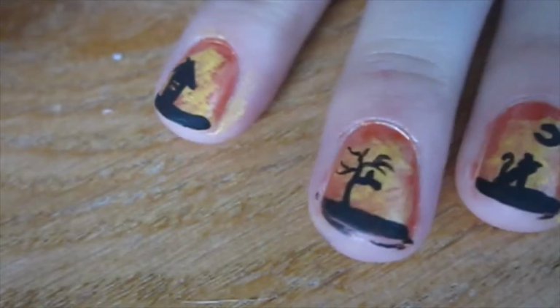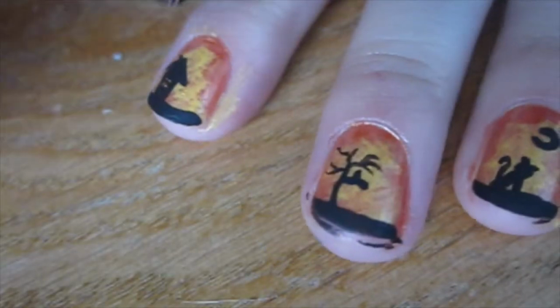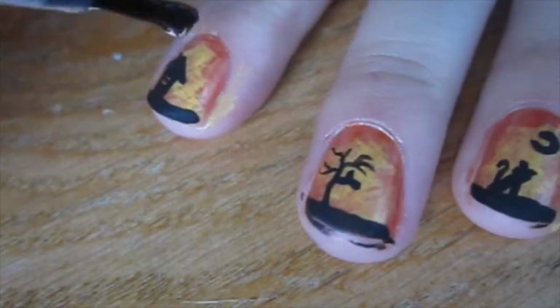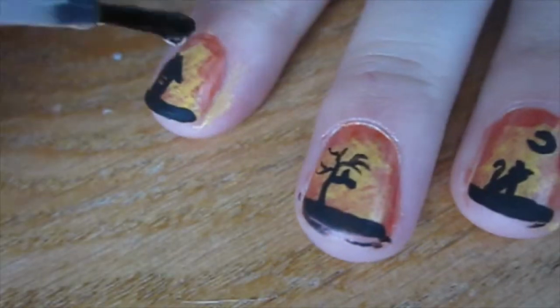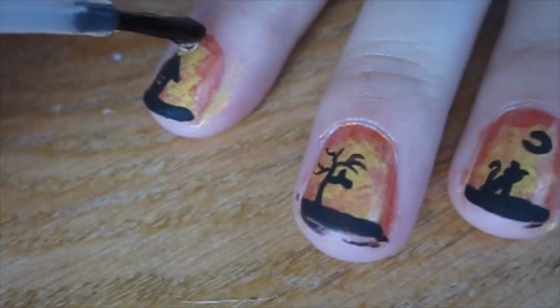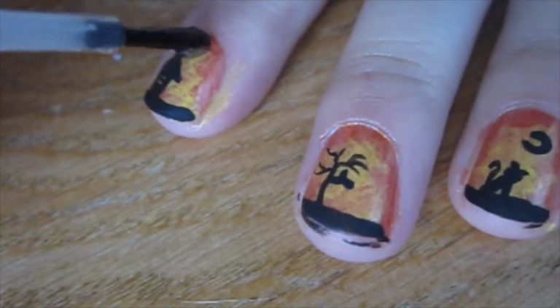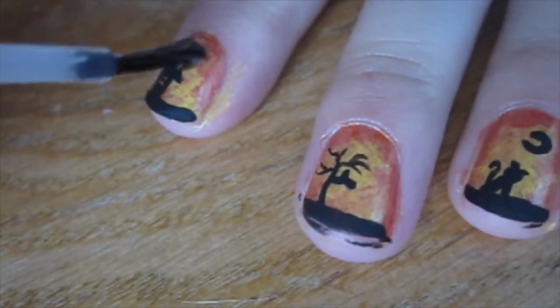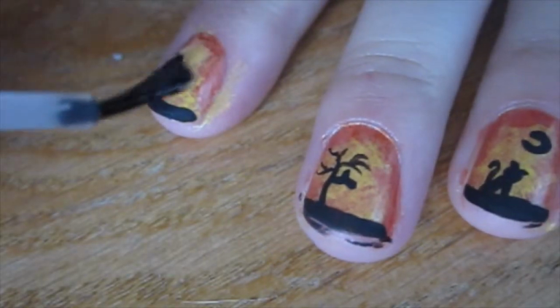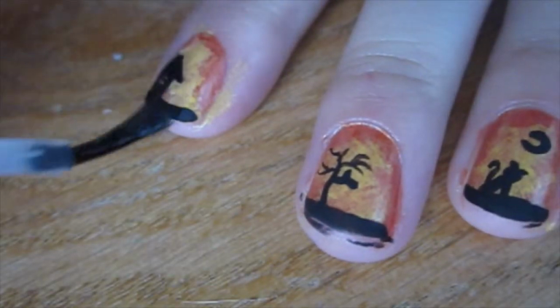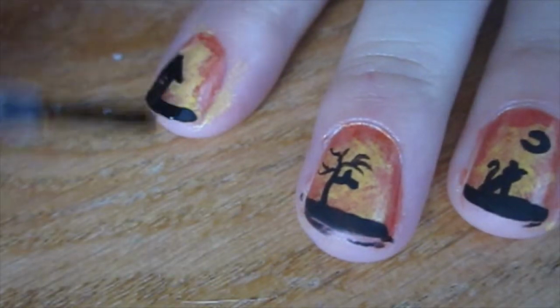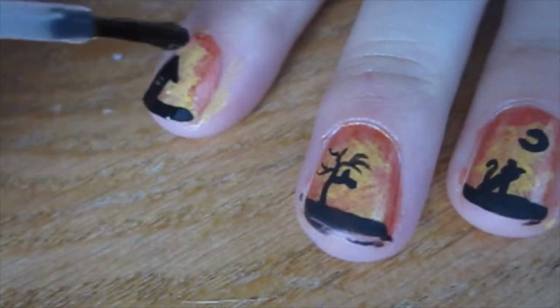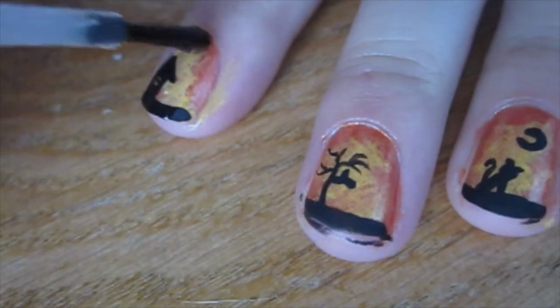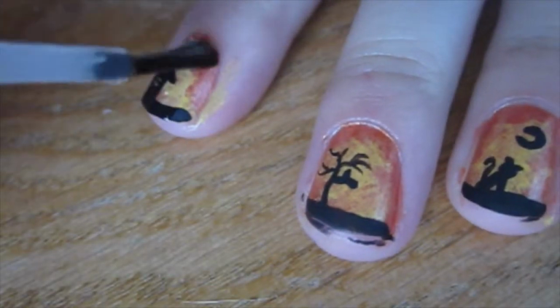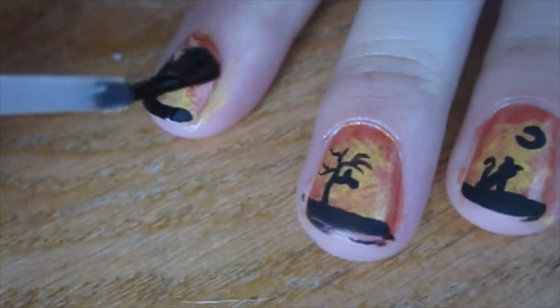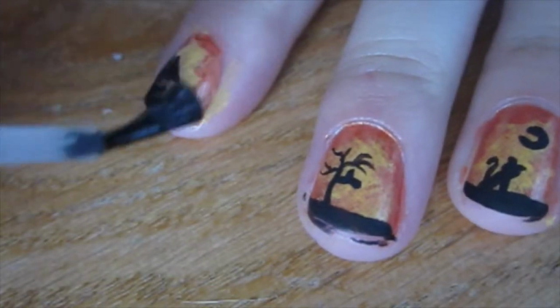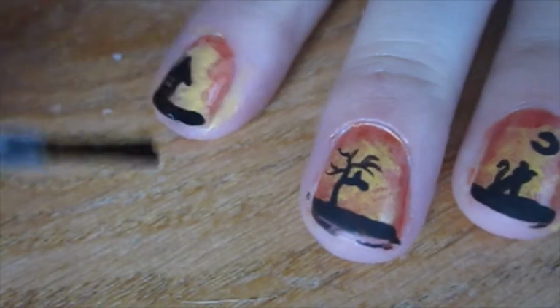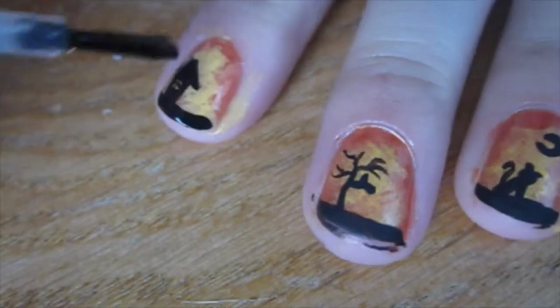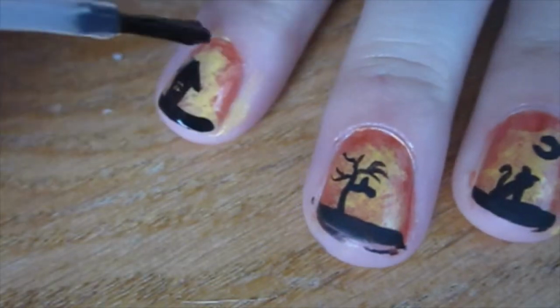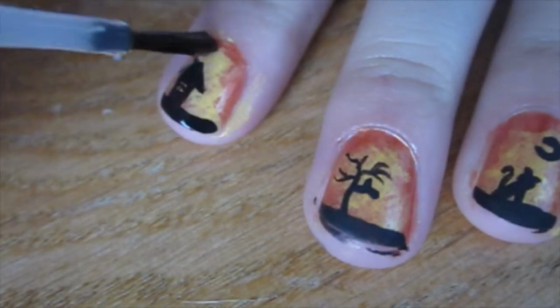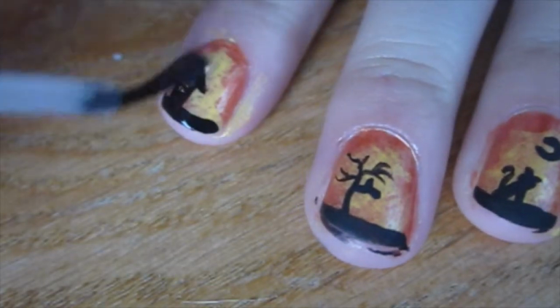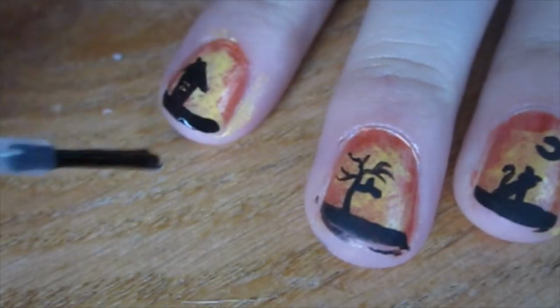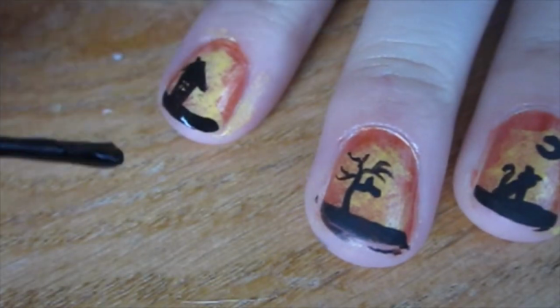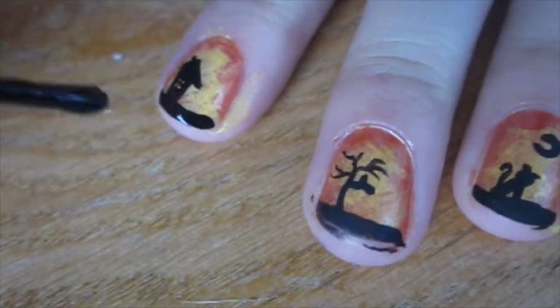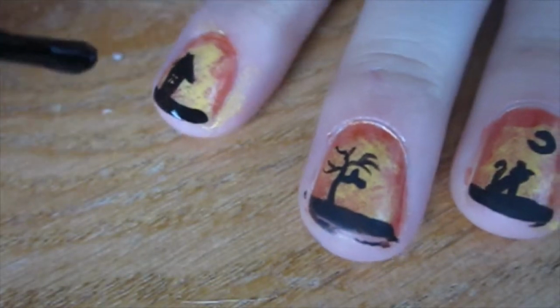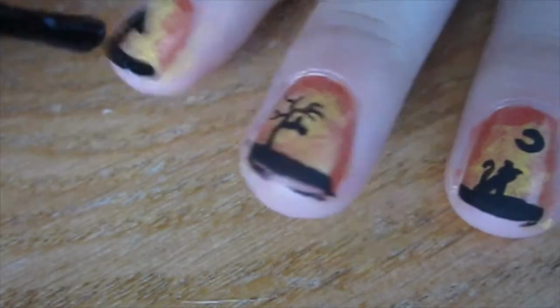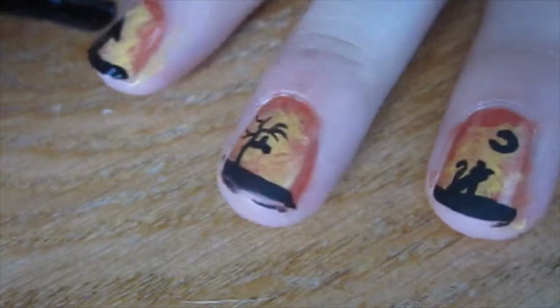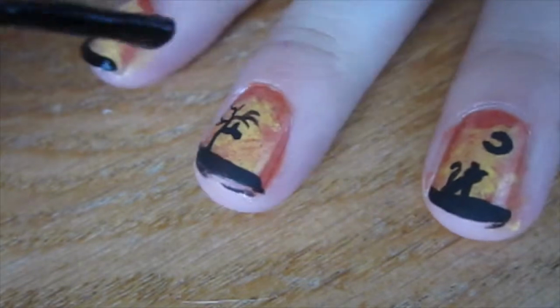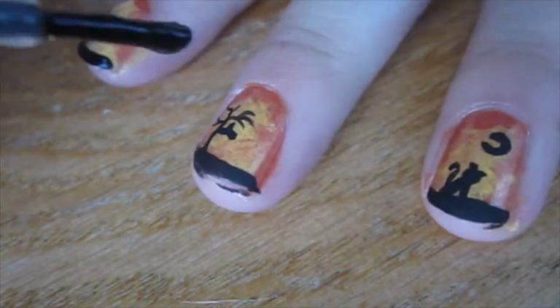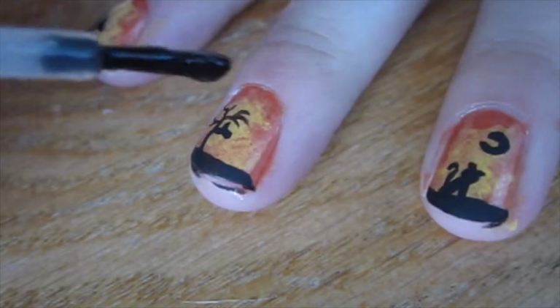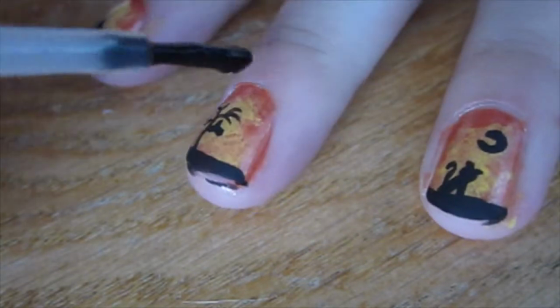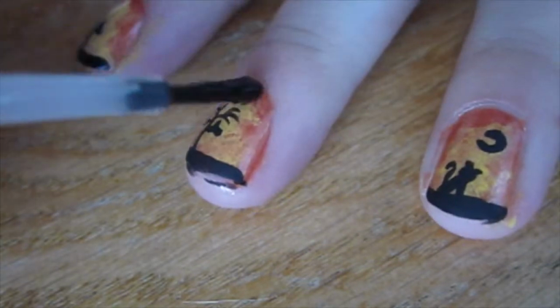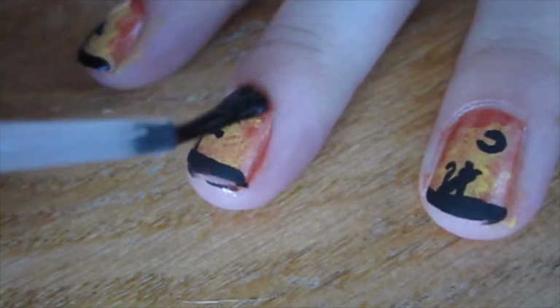When your design is finished drying, apply a top coat to seal in the design, and you are finished.